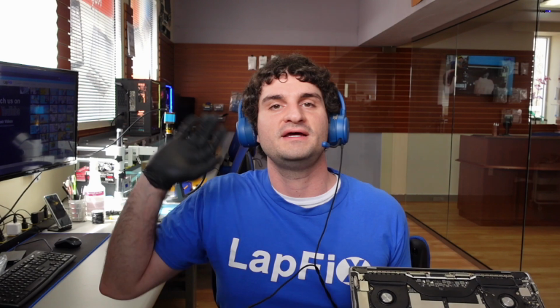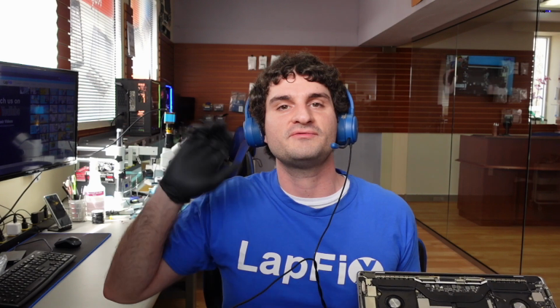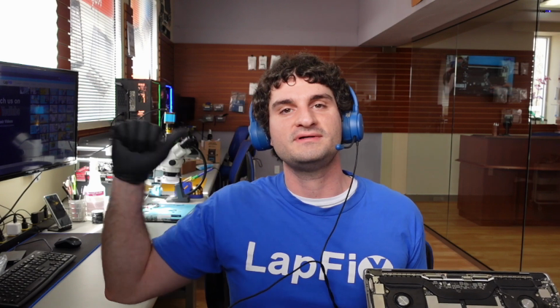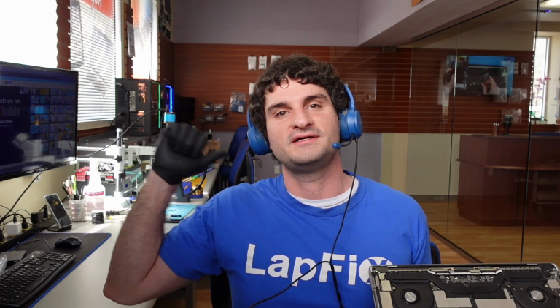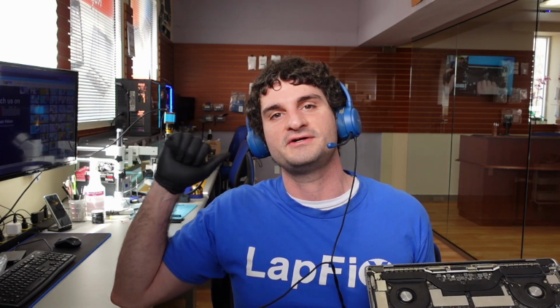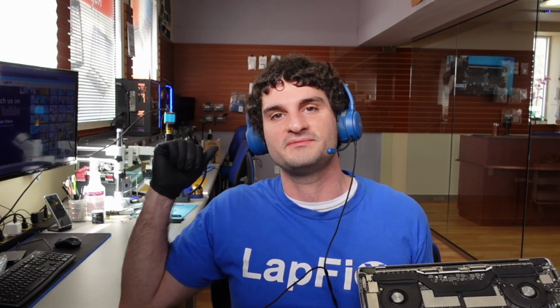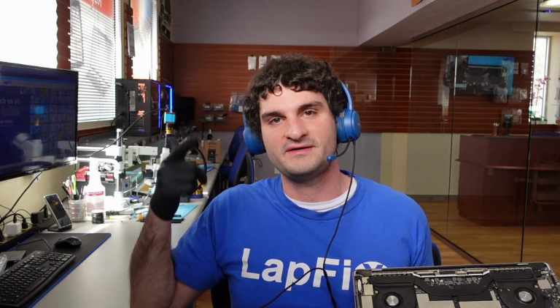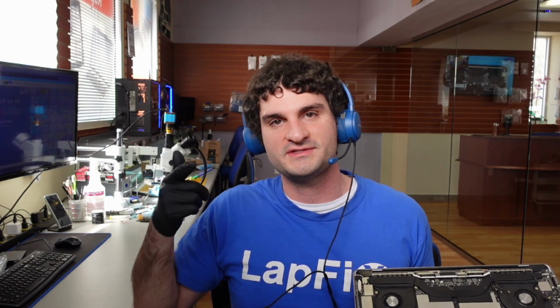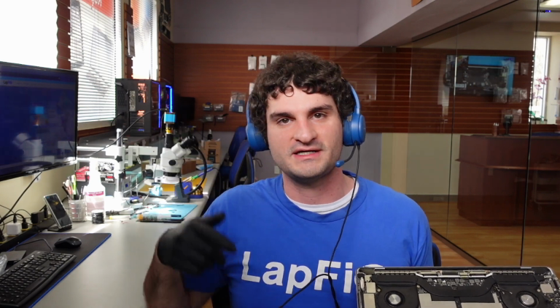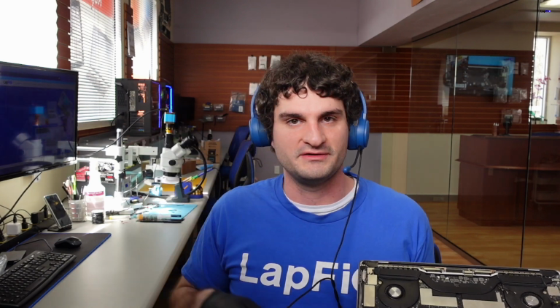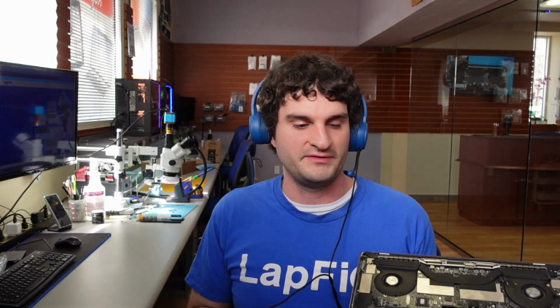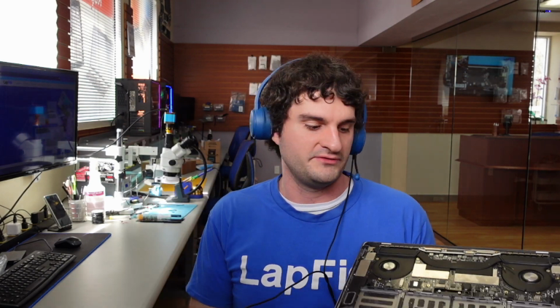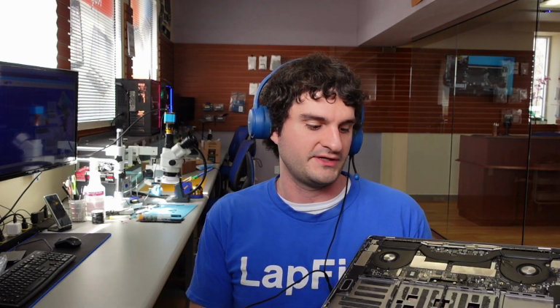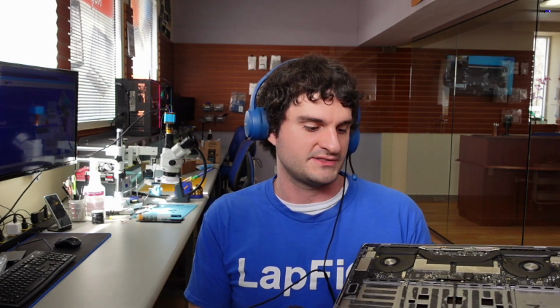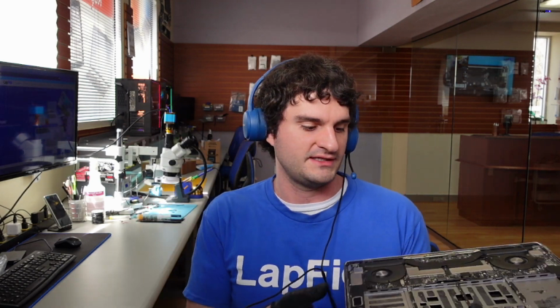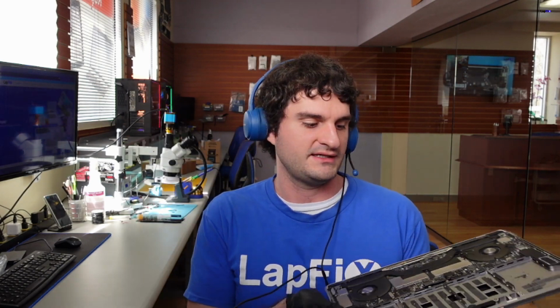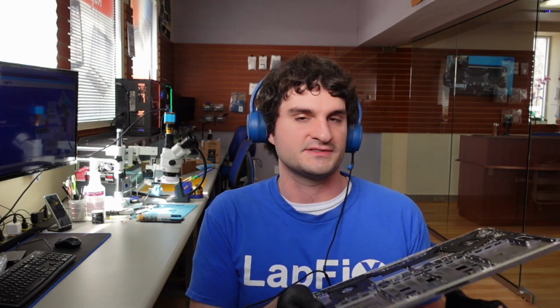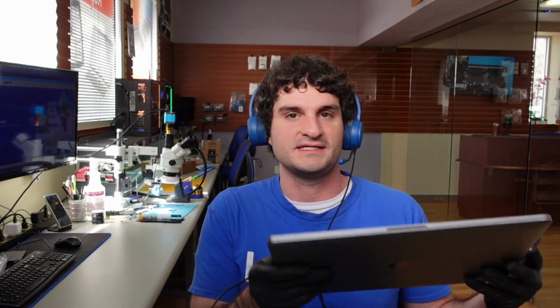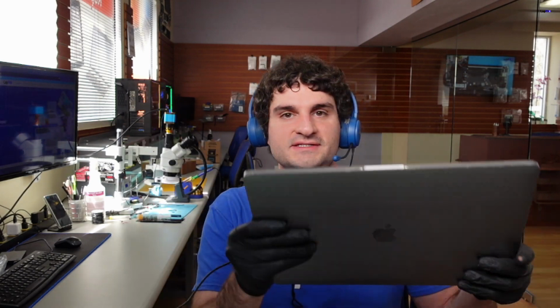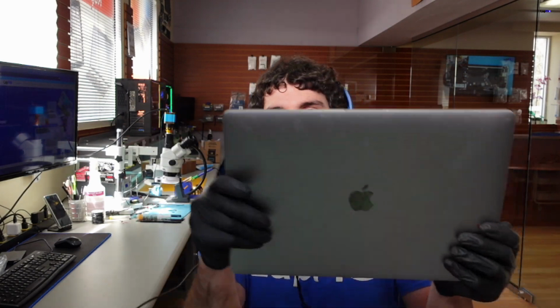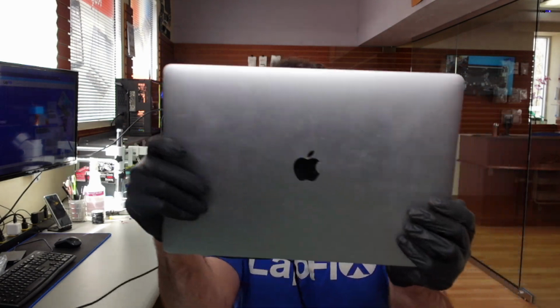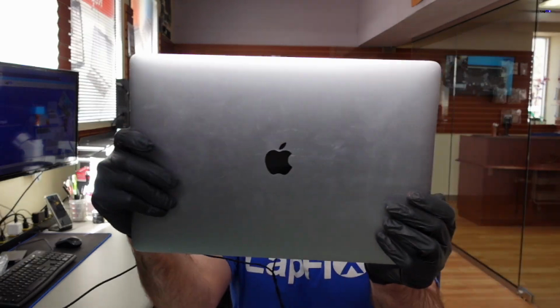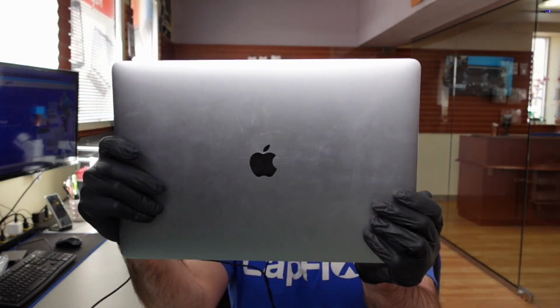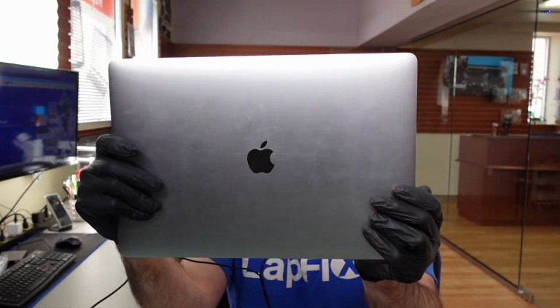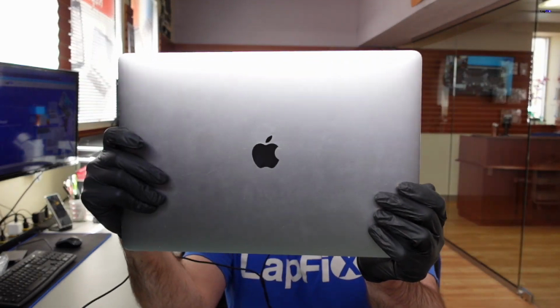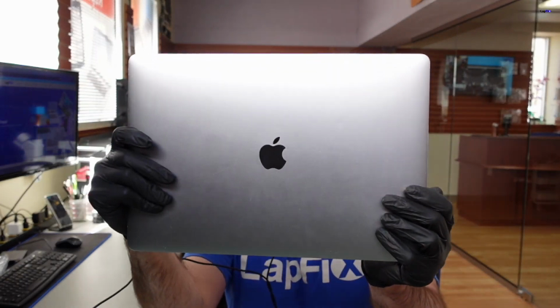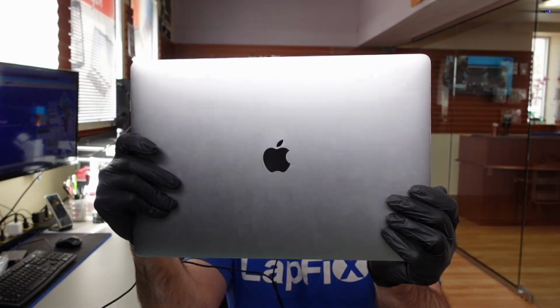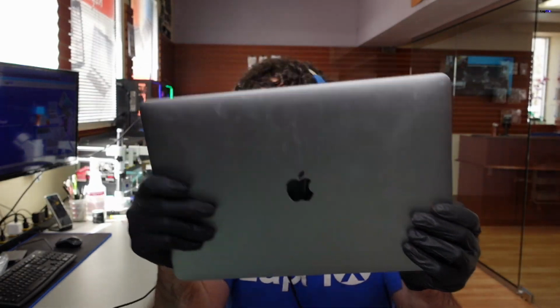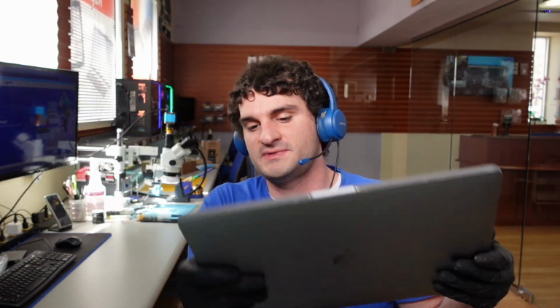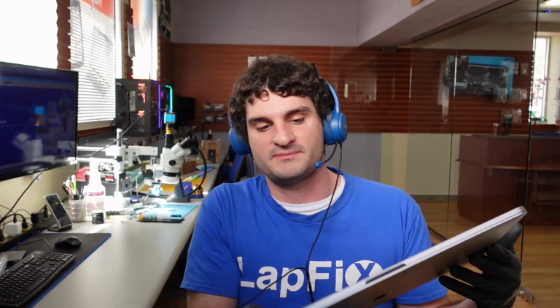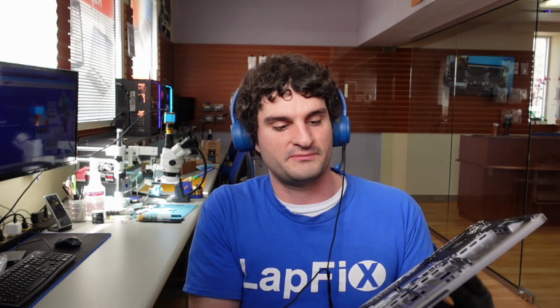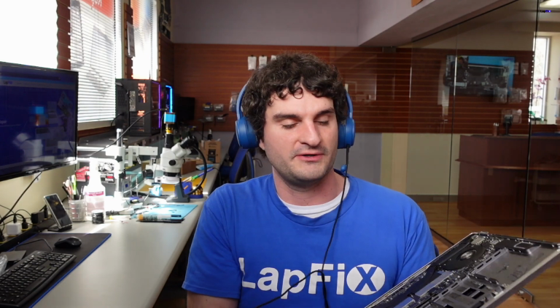Hey everyone, Eric here from Lapix. Got another video for you guys today. Got this A1707 15-inch MacBook Pro.